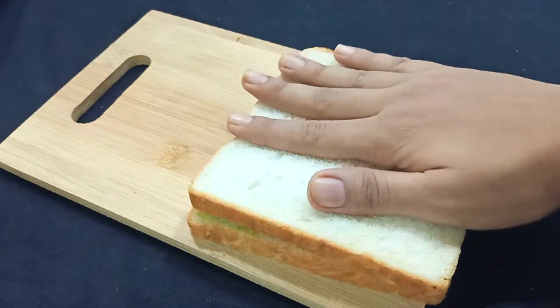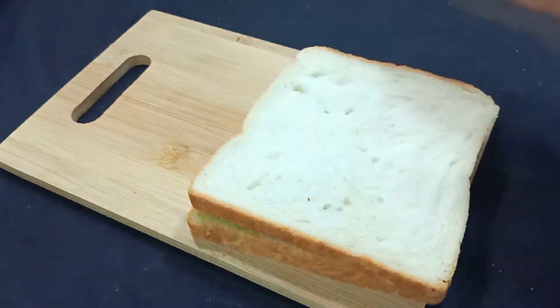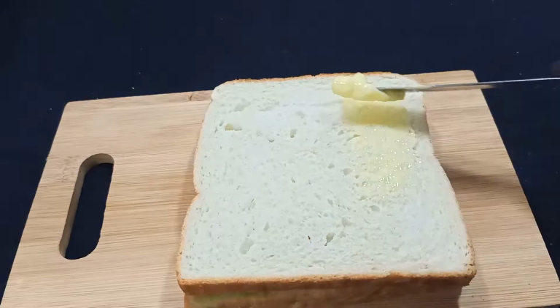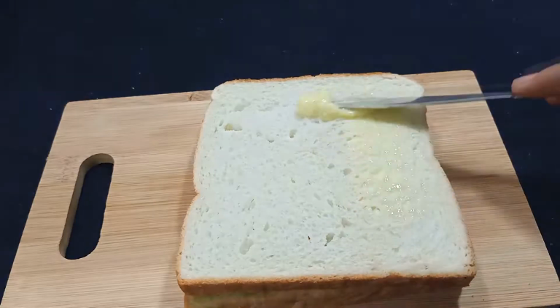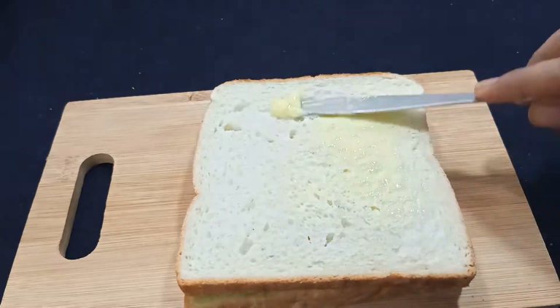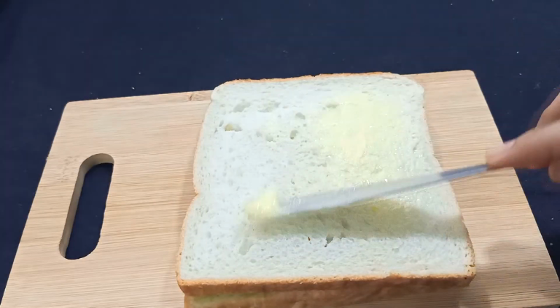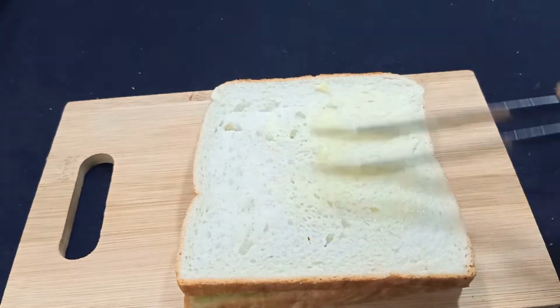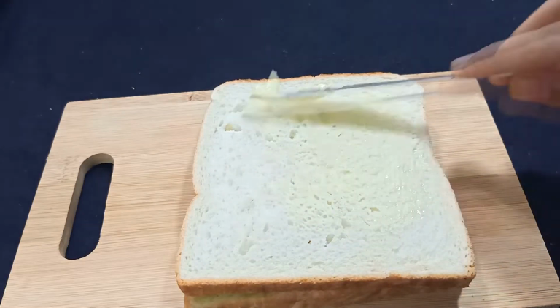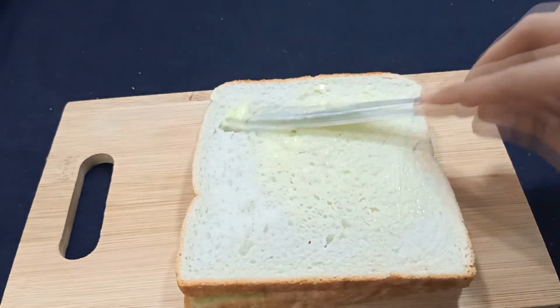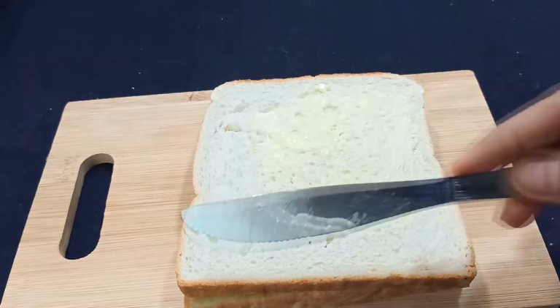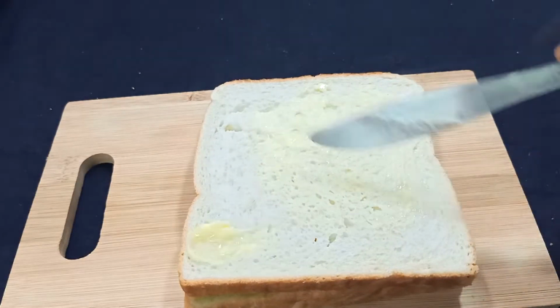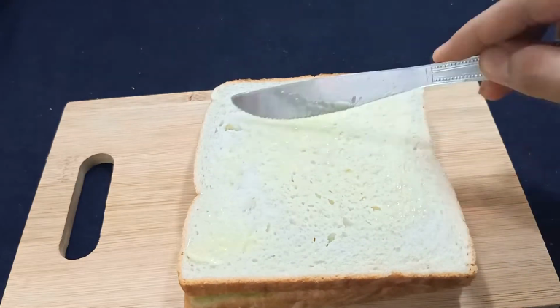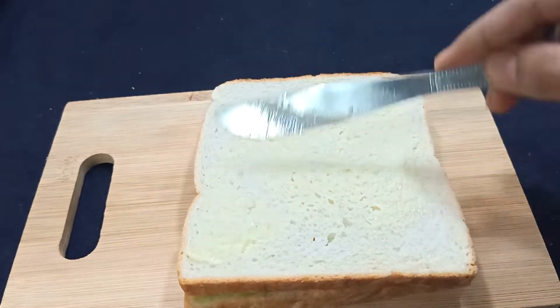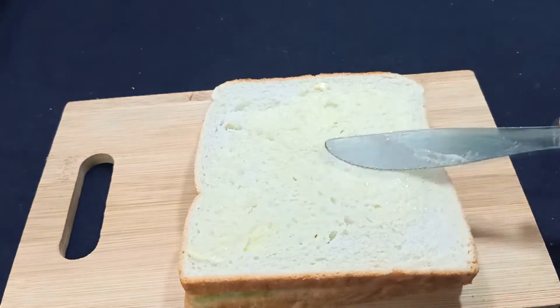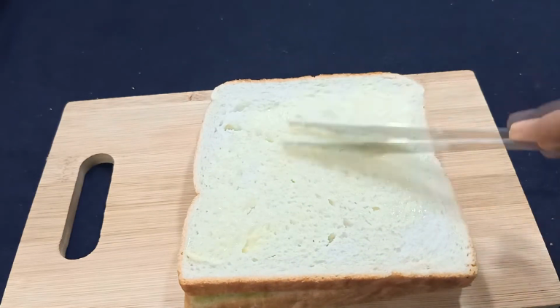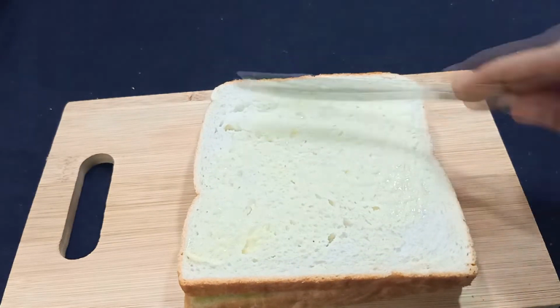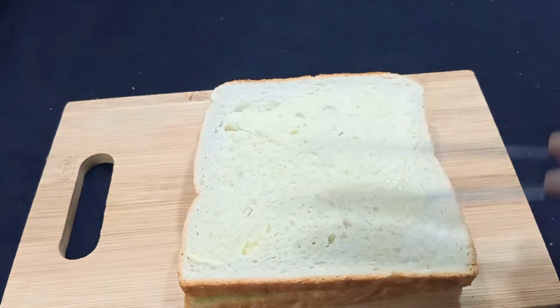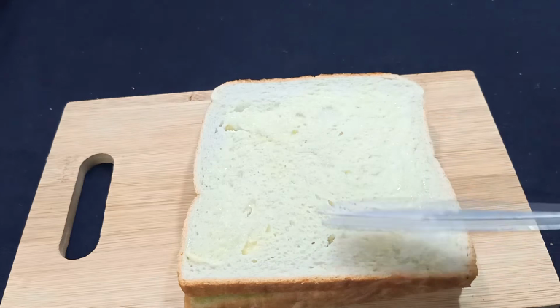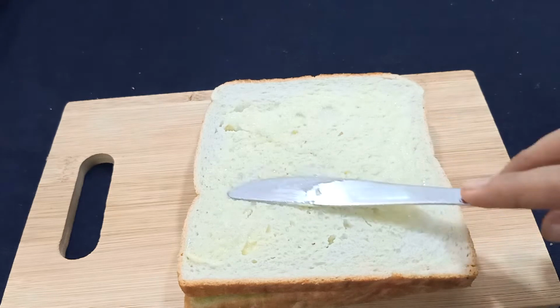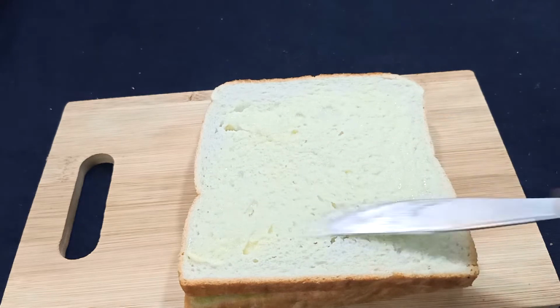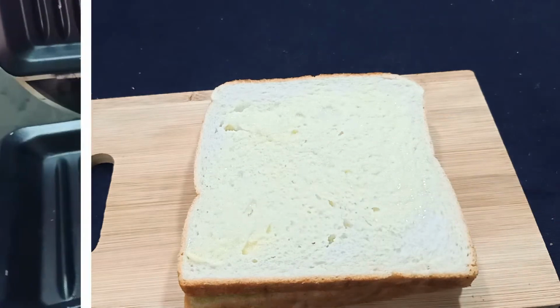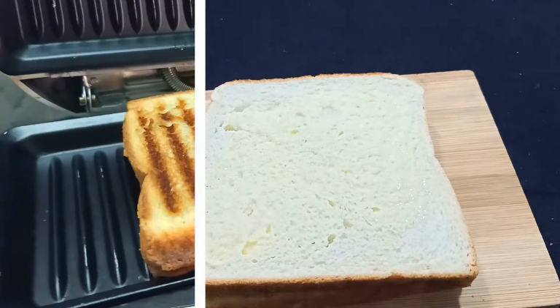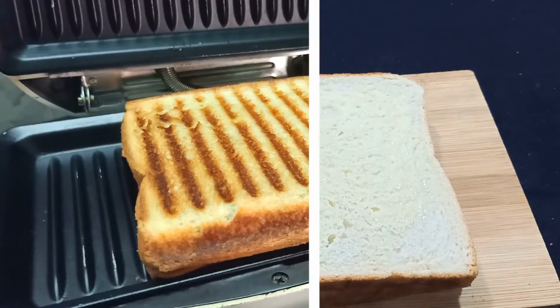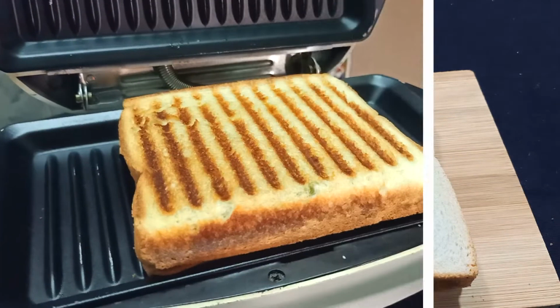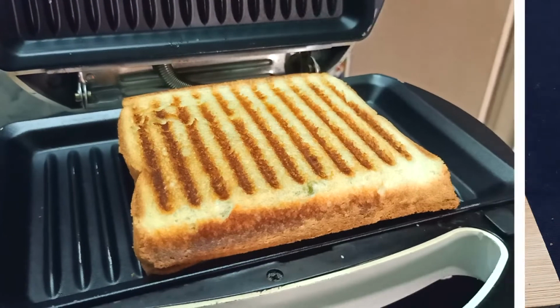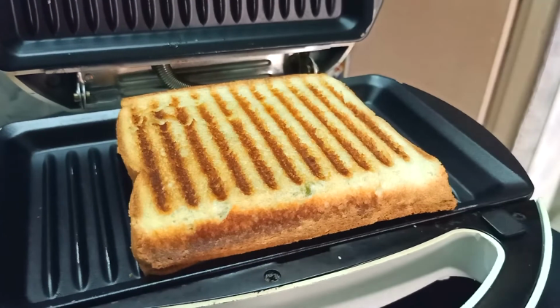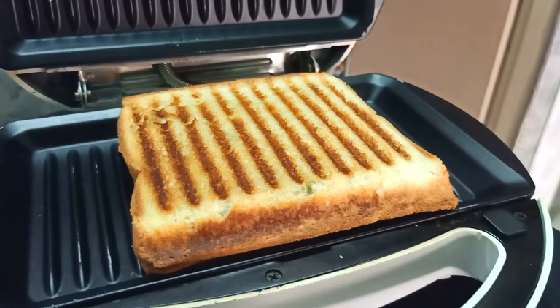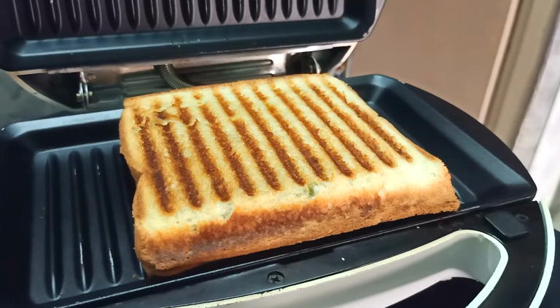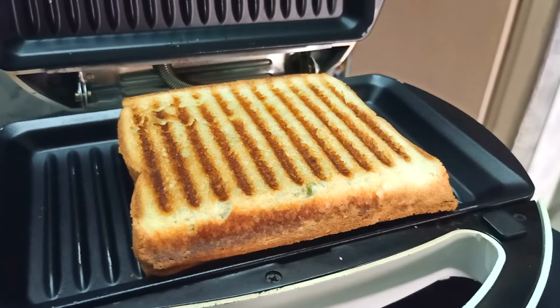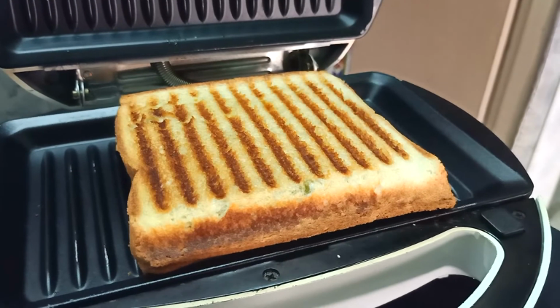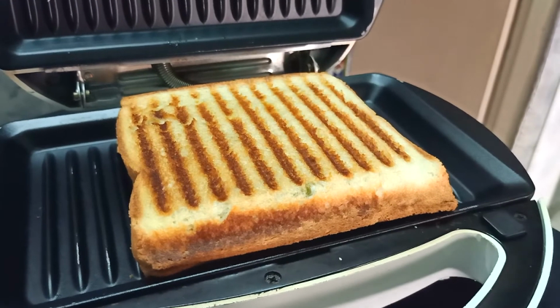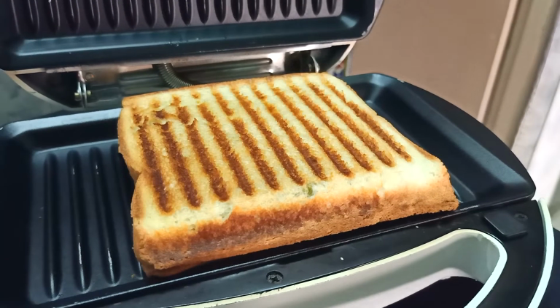We will add butter spread on the top and cover it. This second sandwich is also ready. The first sandwich has come out of the grill.